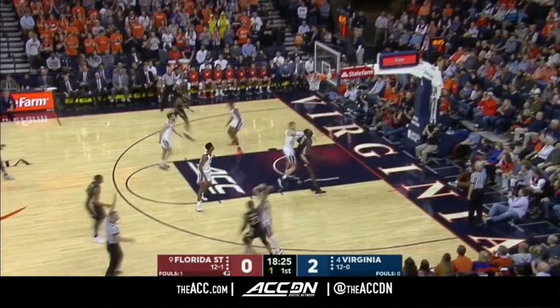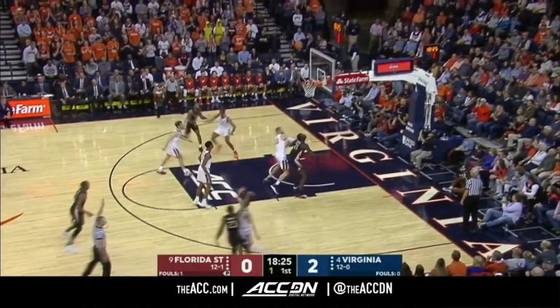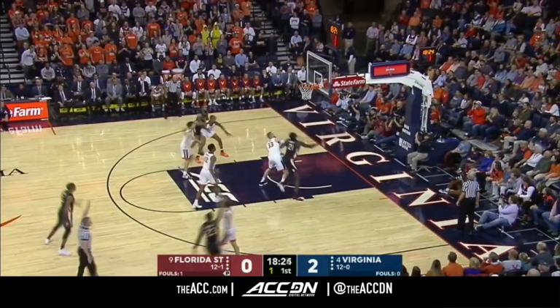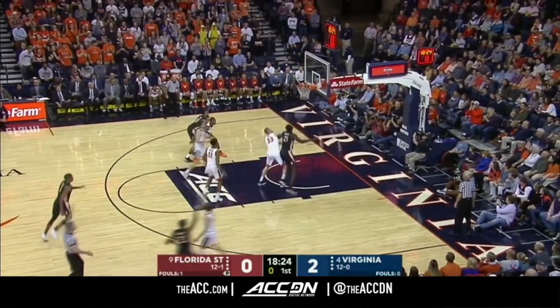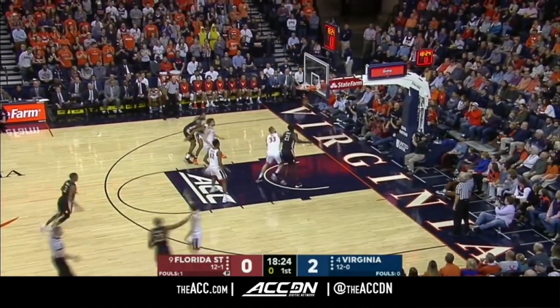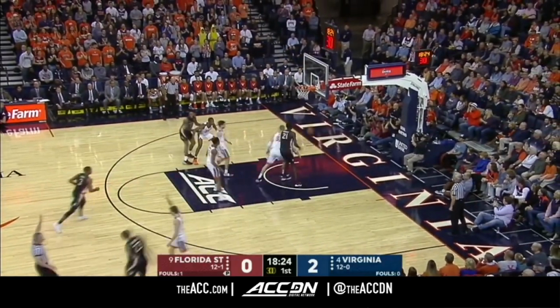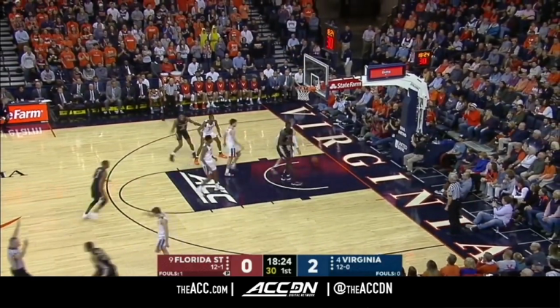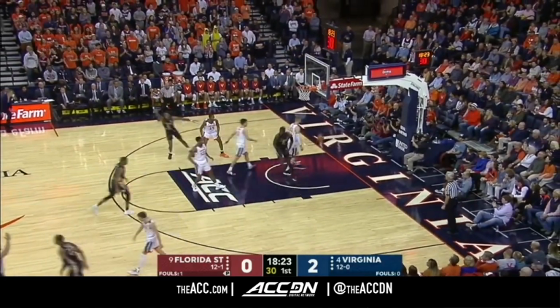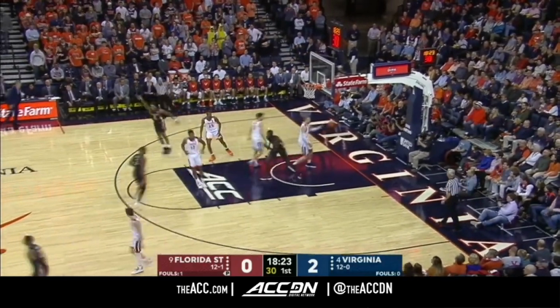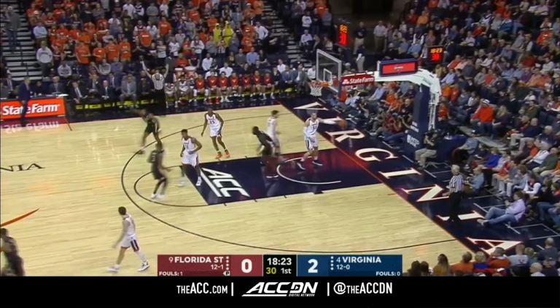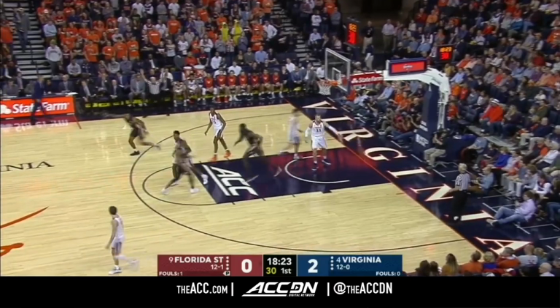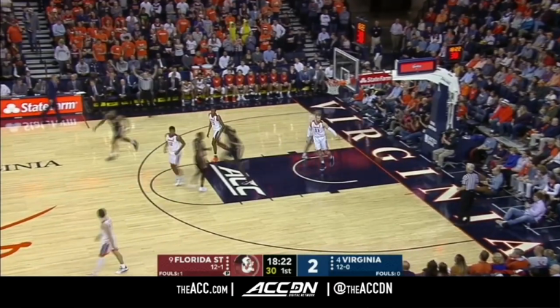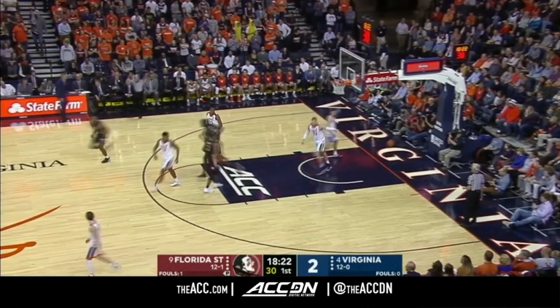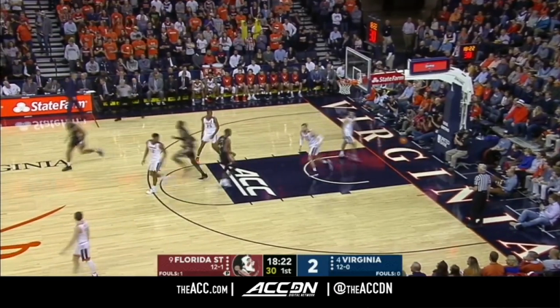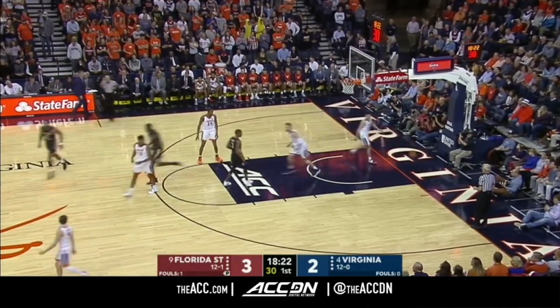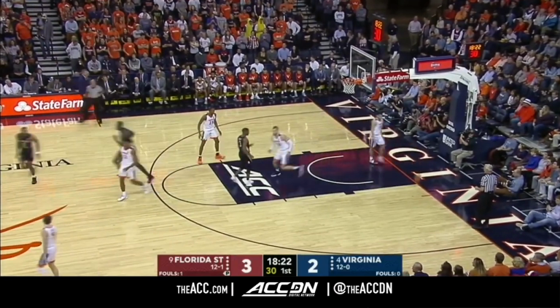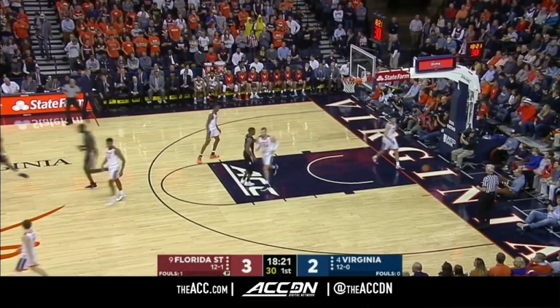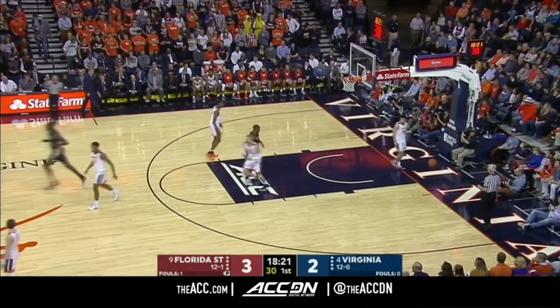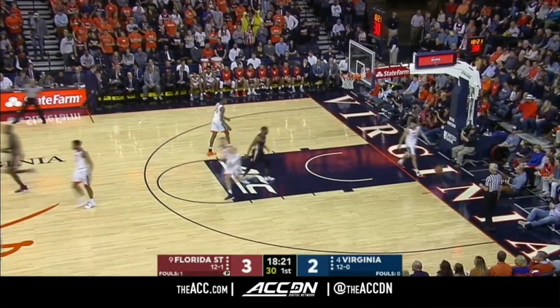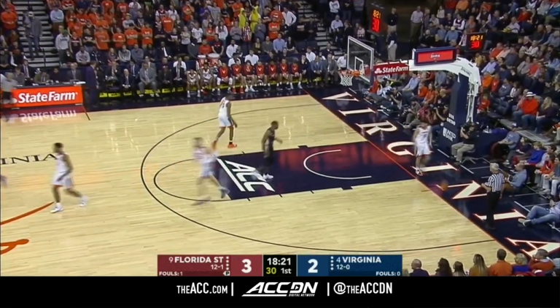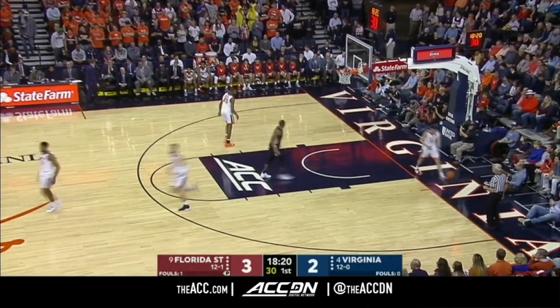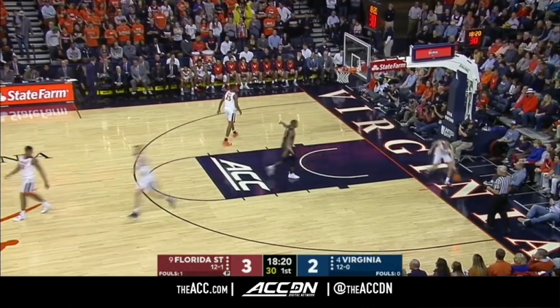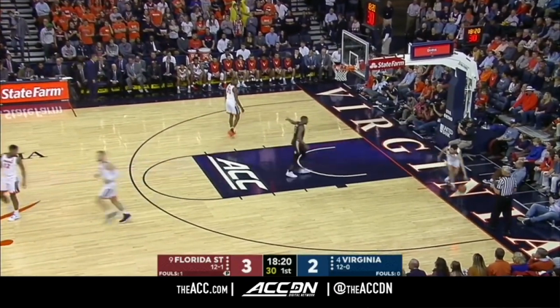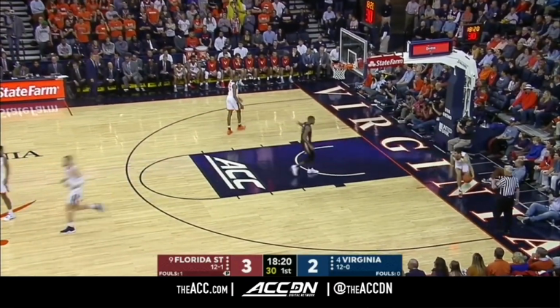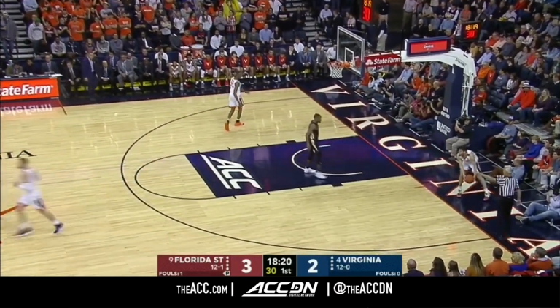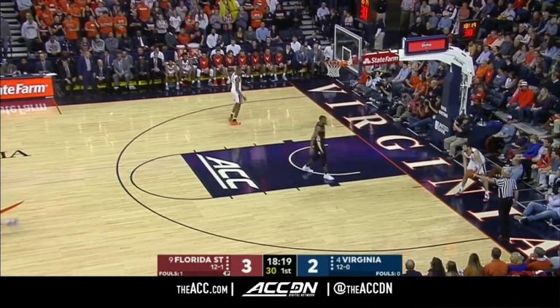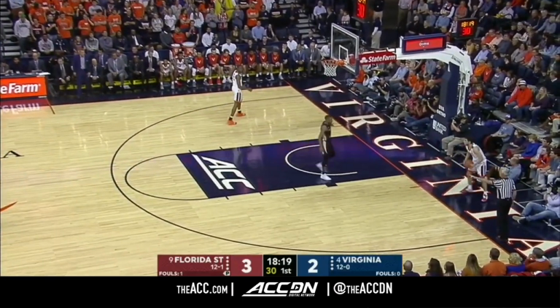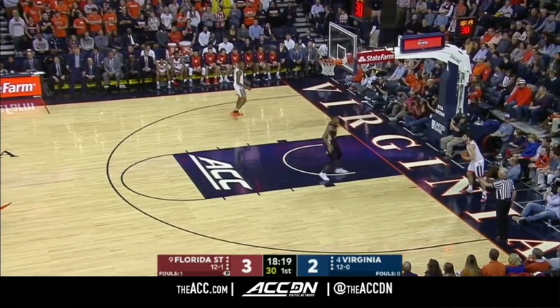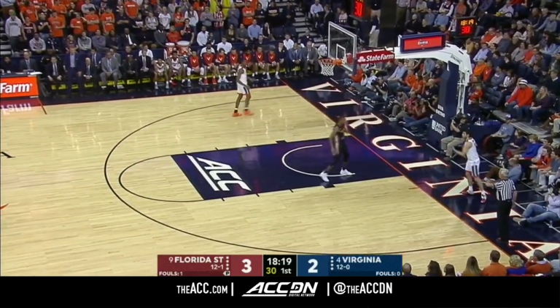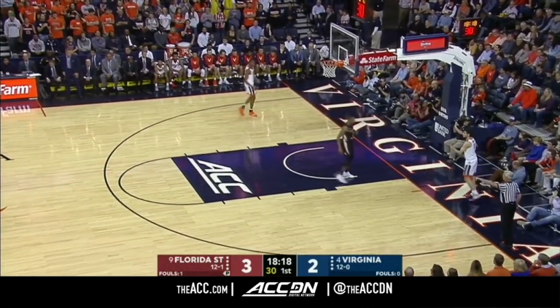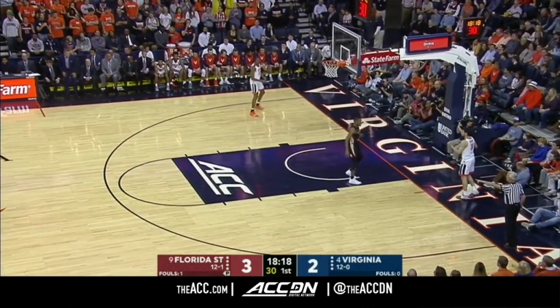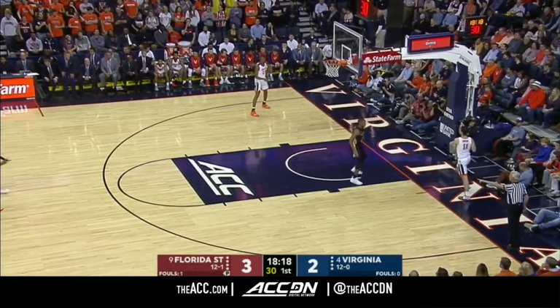Long three, got it! What a shot from N.J. Walker. That's that late clock shot that you have to make.